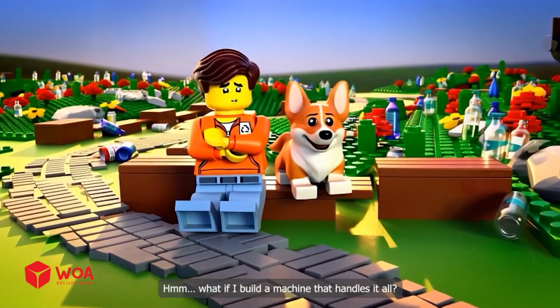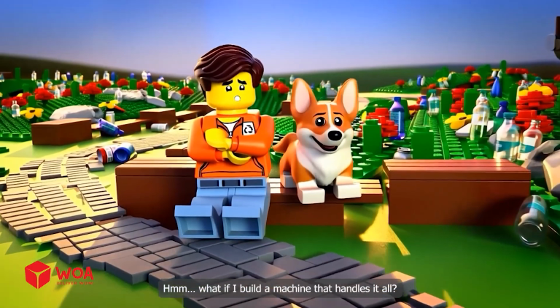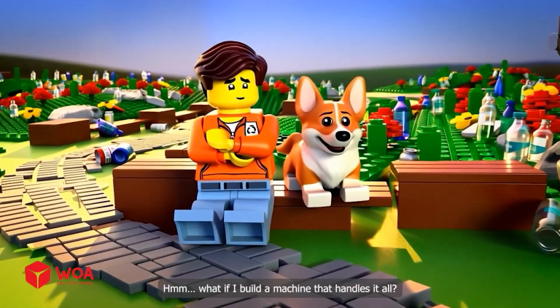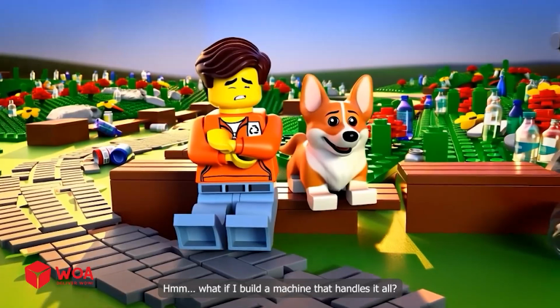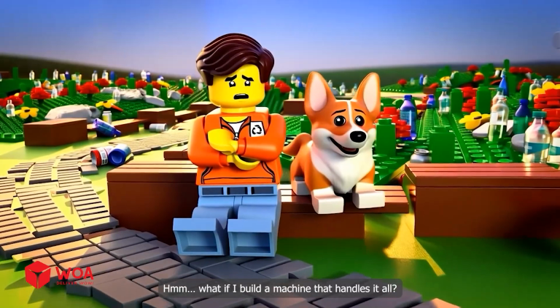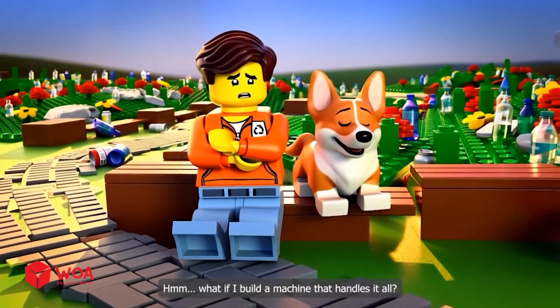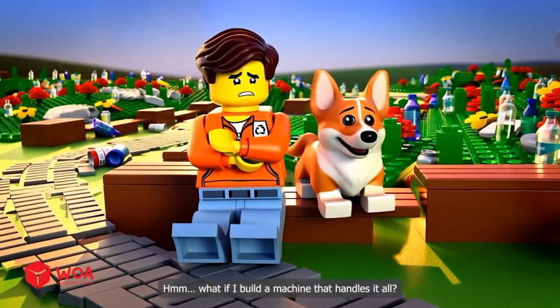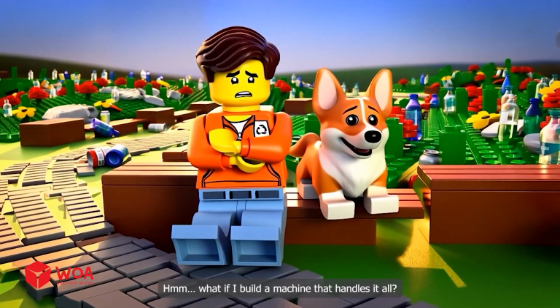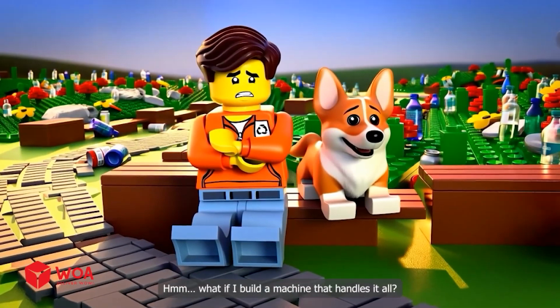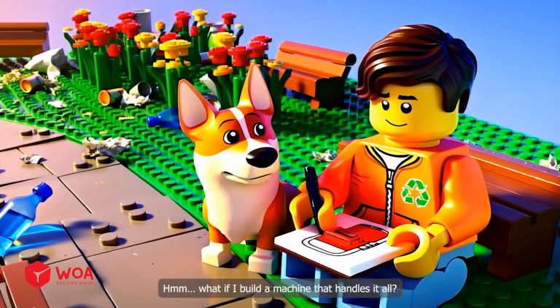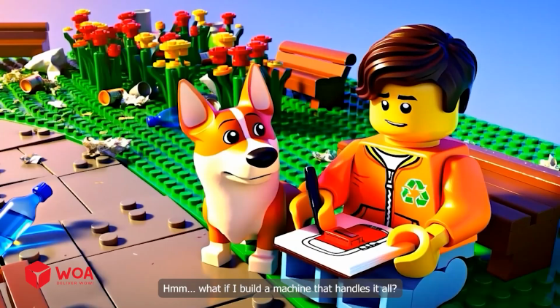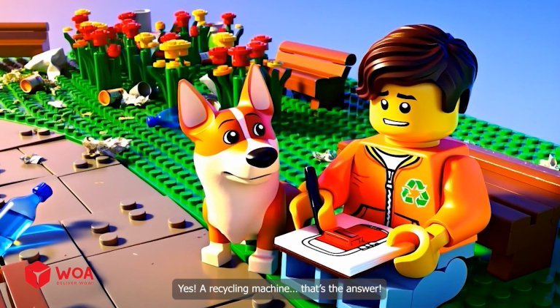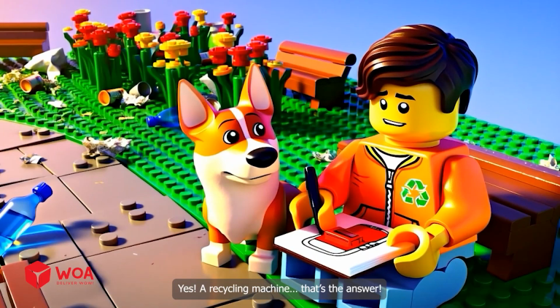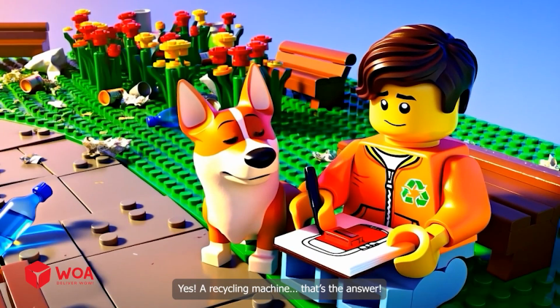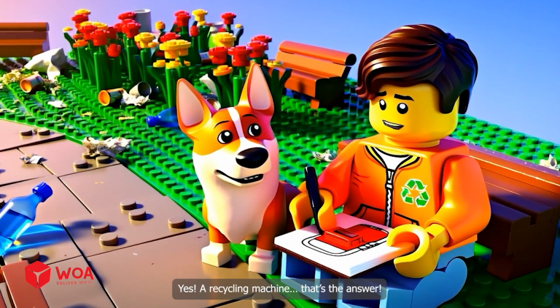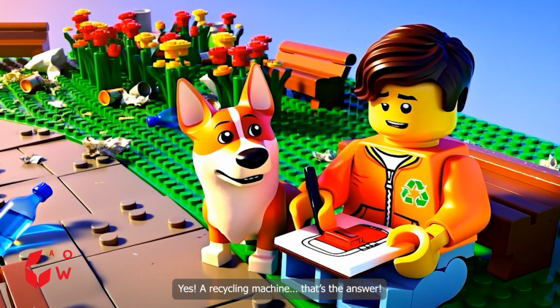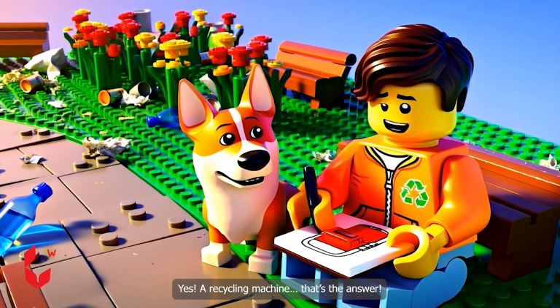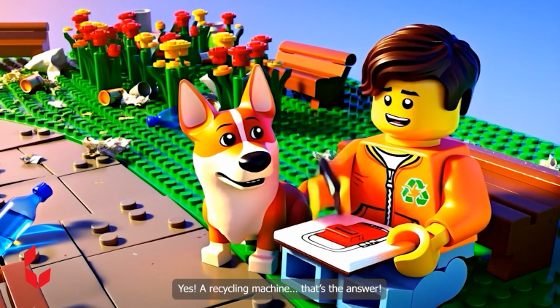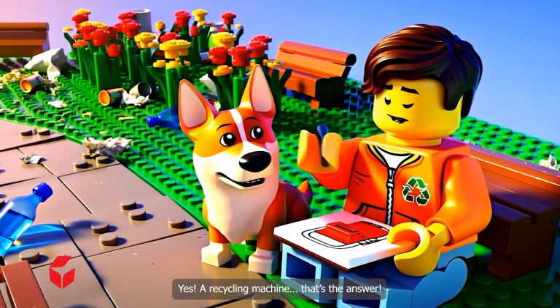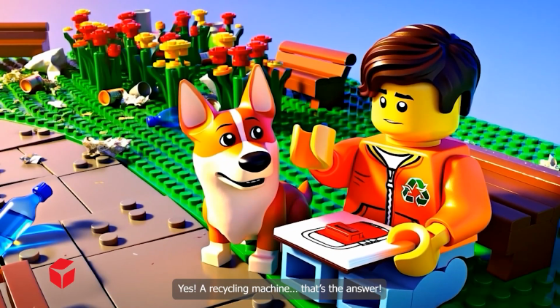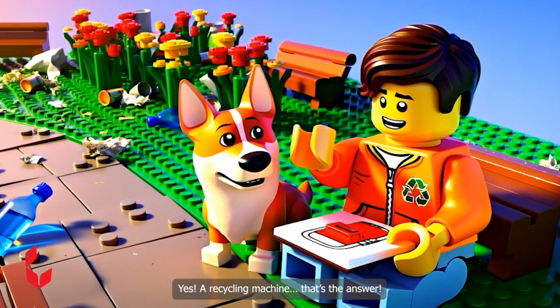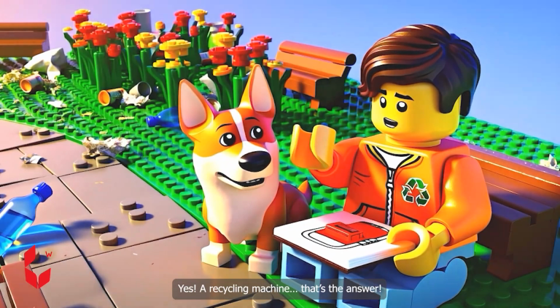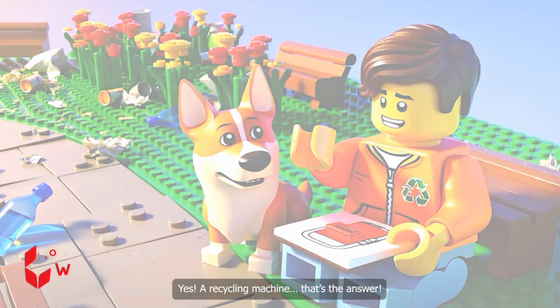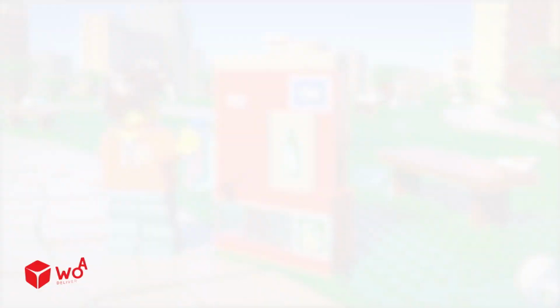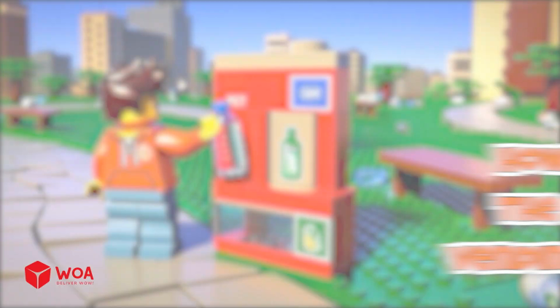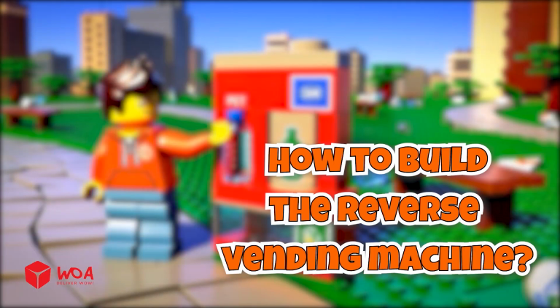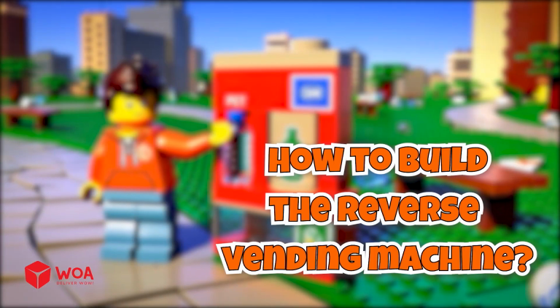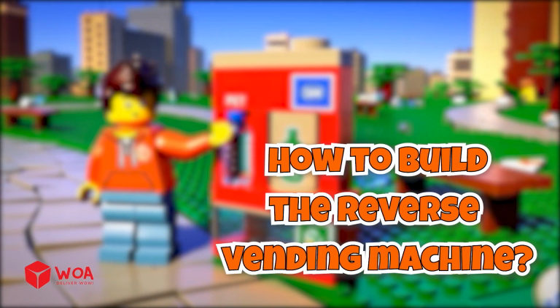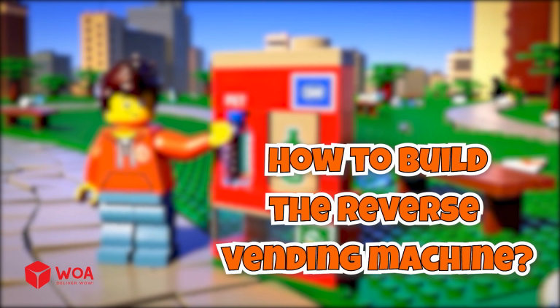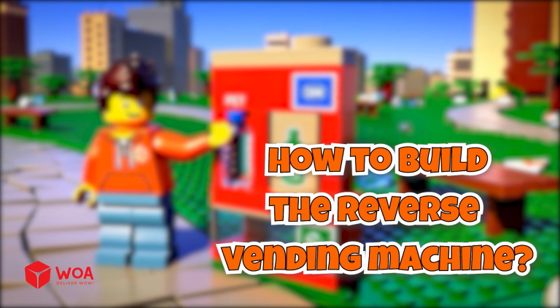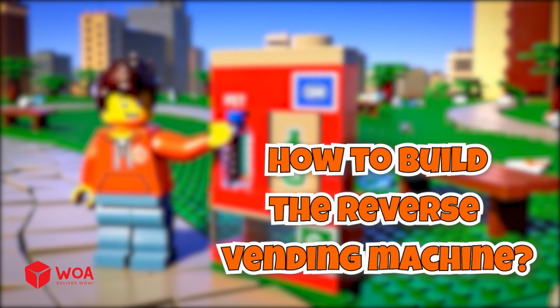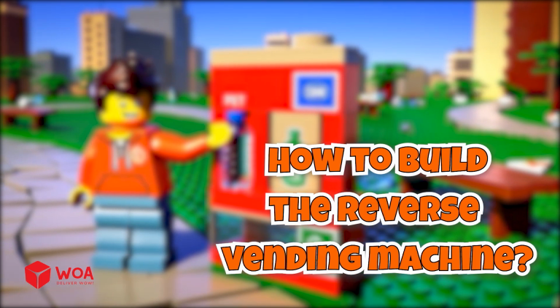What if I build a machine that handles it all? Yes, a recycling machine. That's the answer. How to build the reverse vending machine?